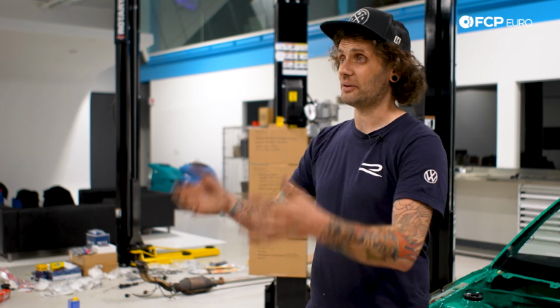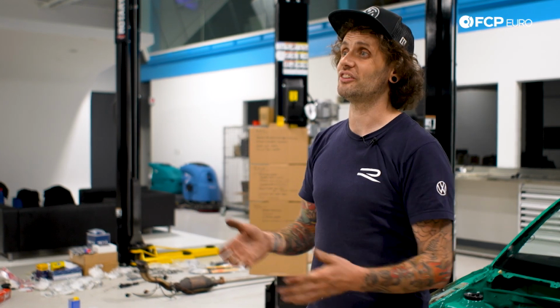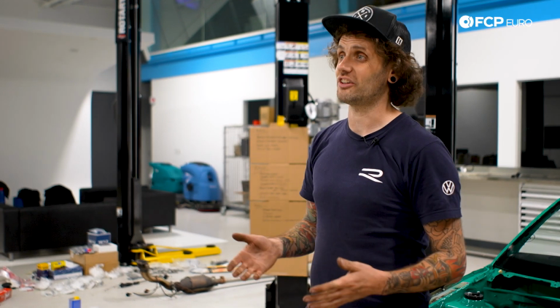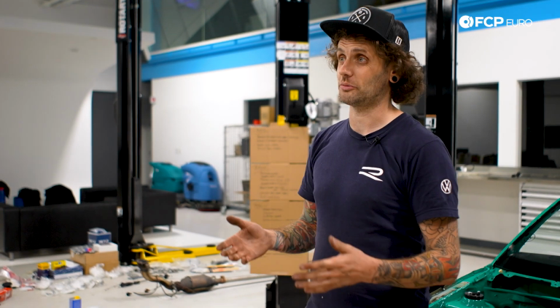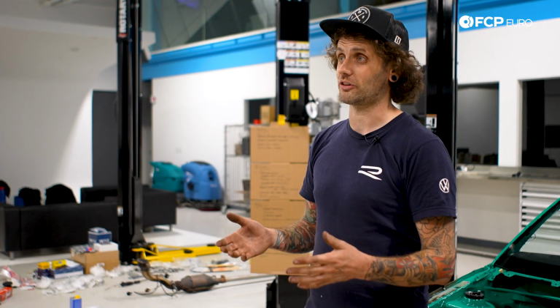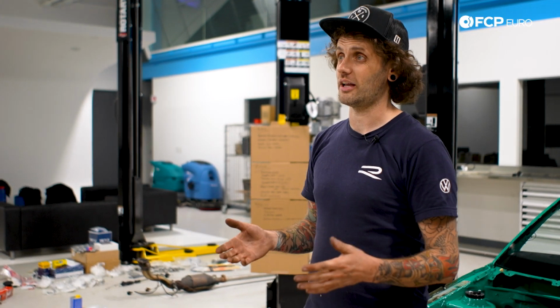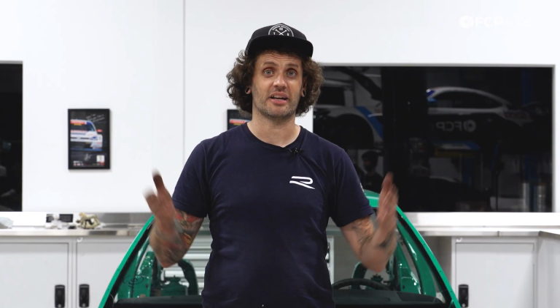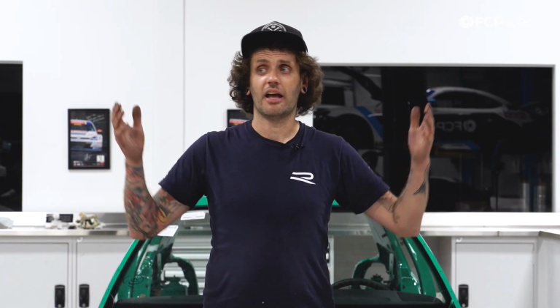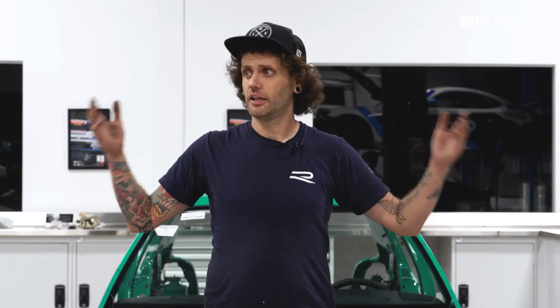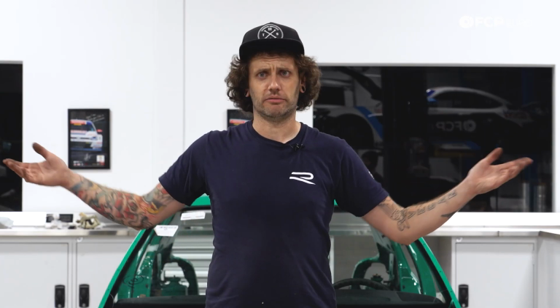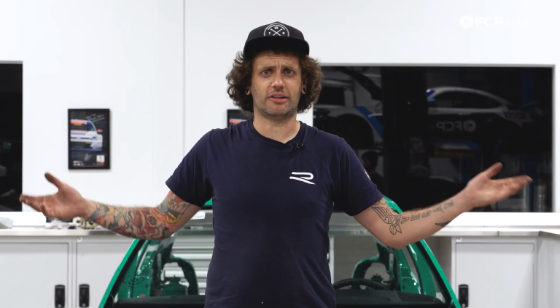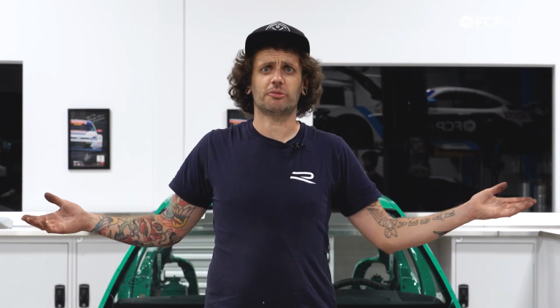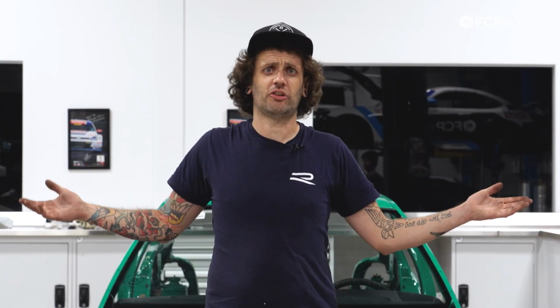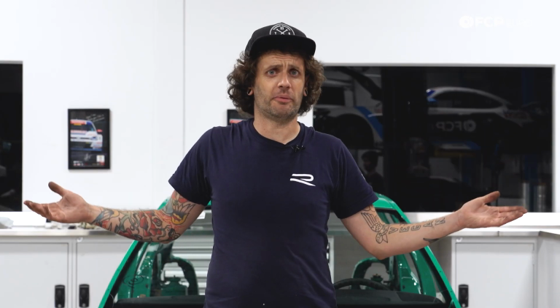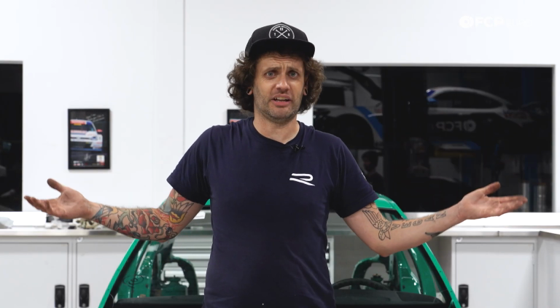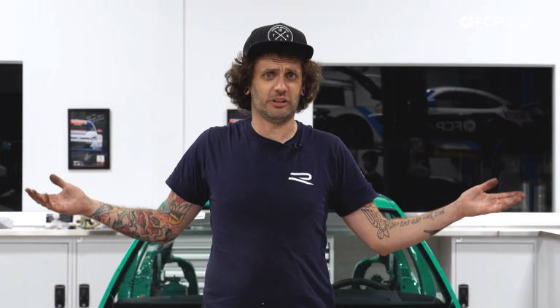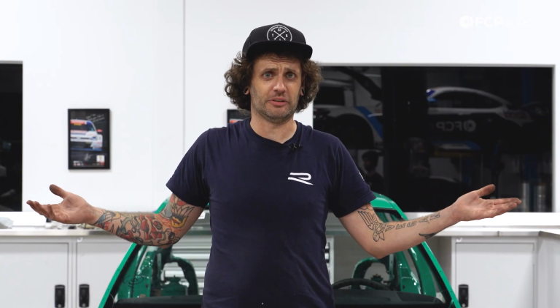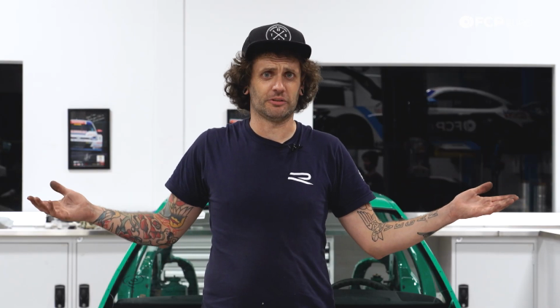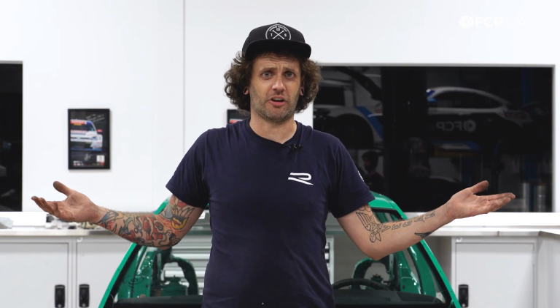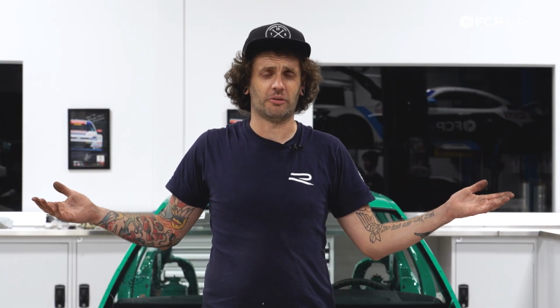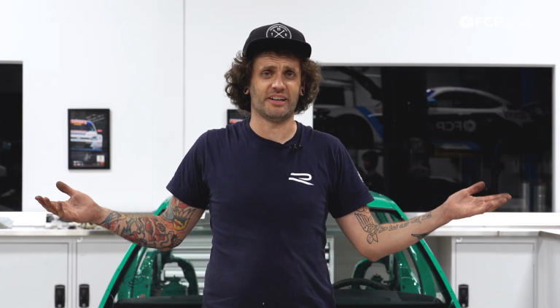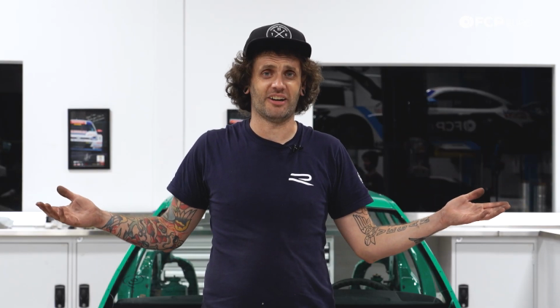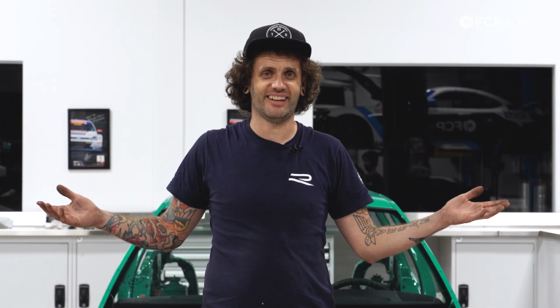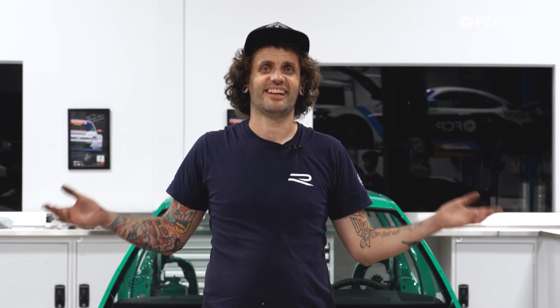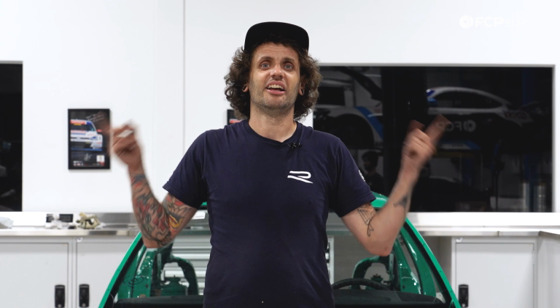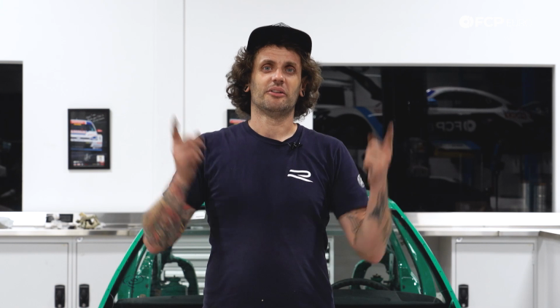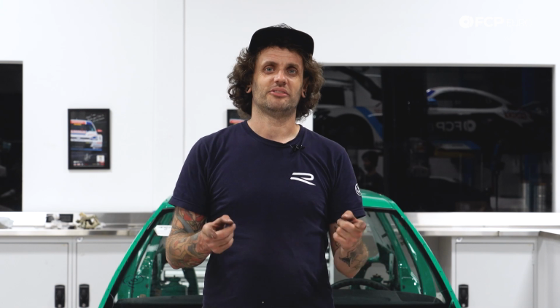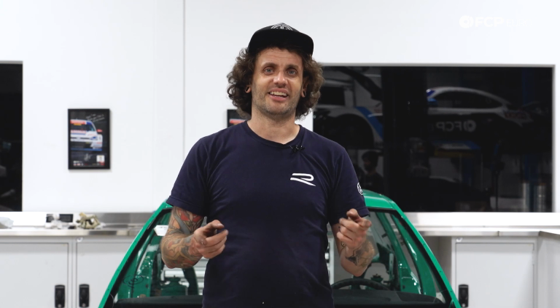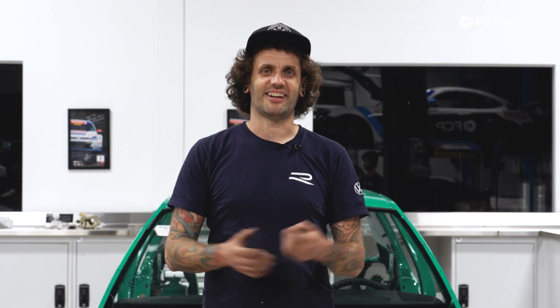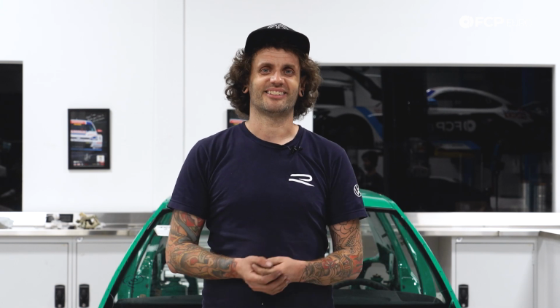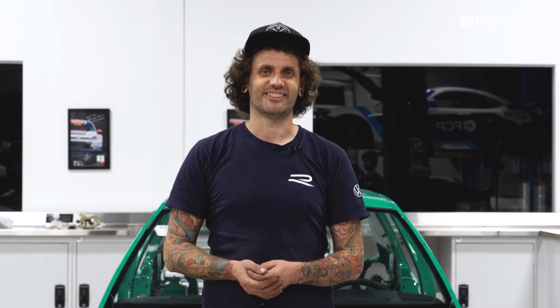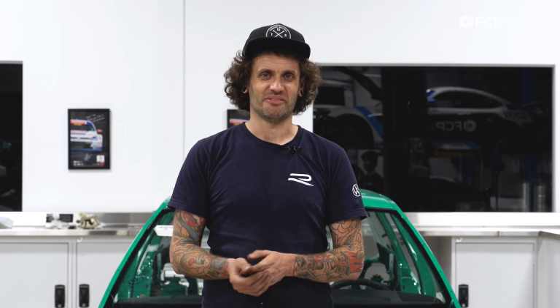Please consider subscribing. You've got to be shopping on FCP Euro already, right? Take care, see you soon.